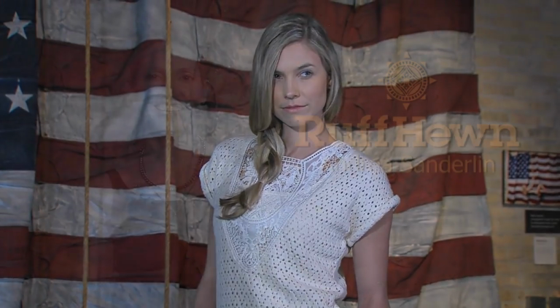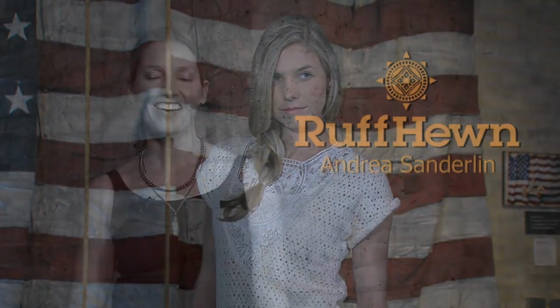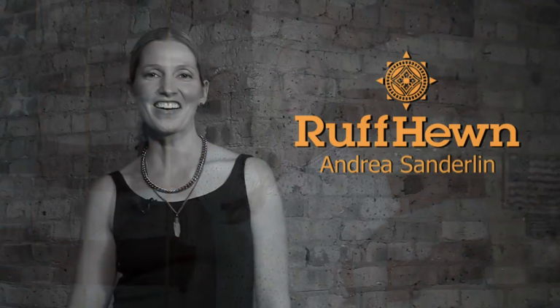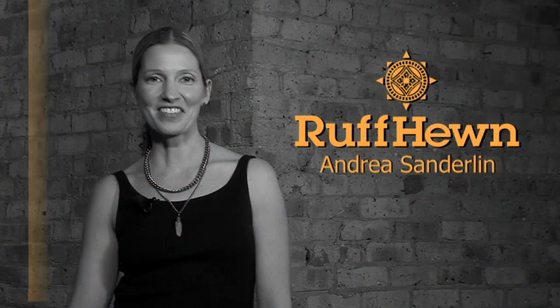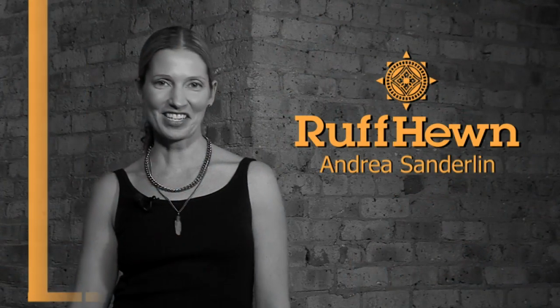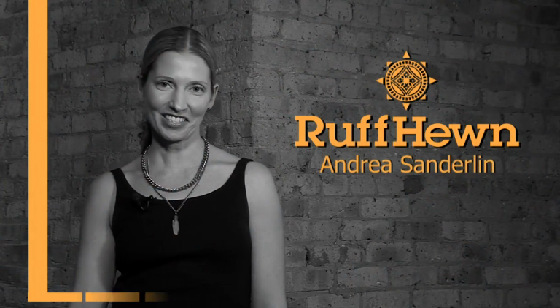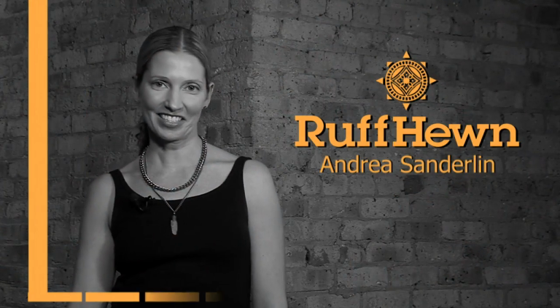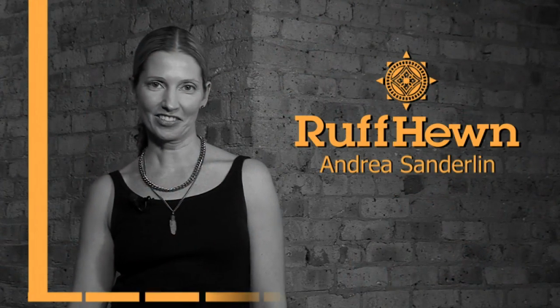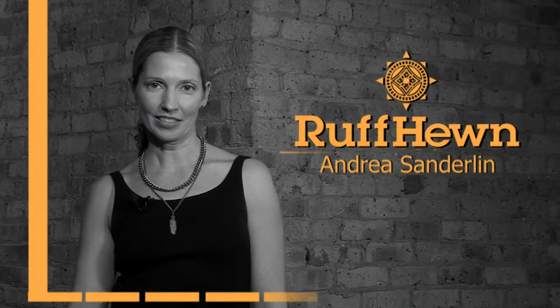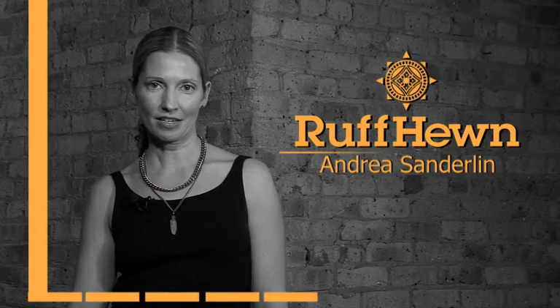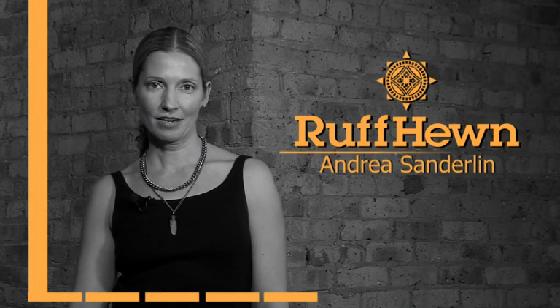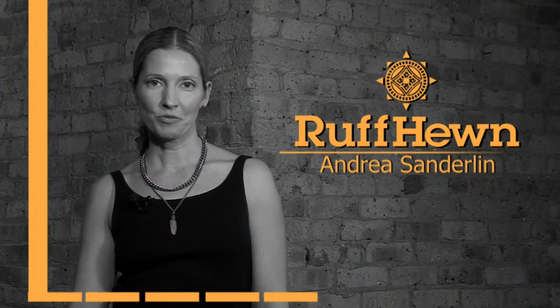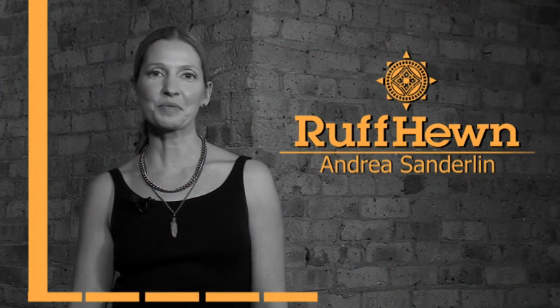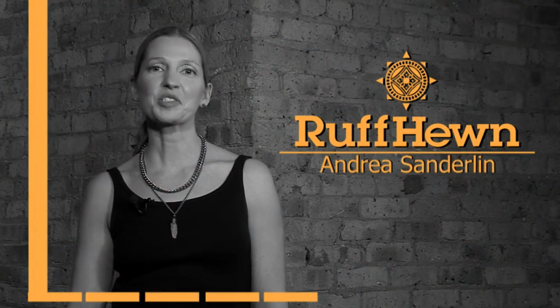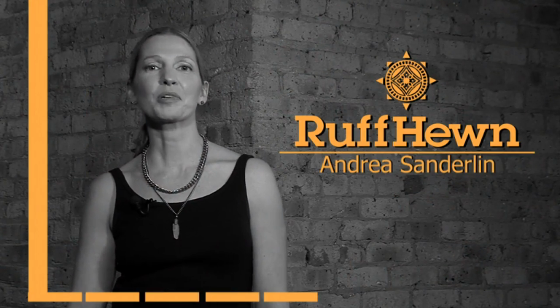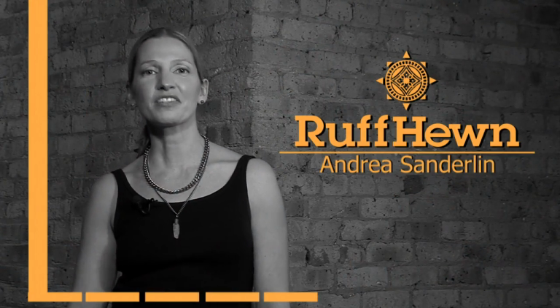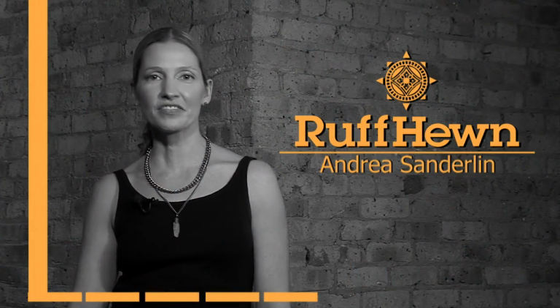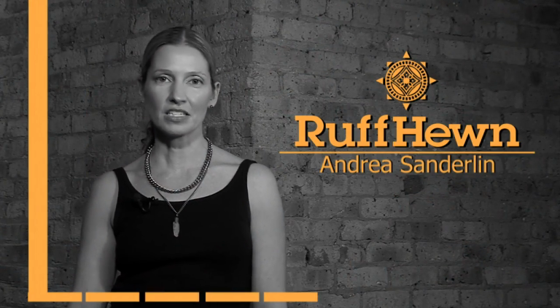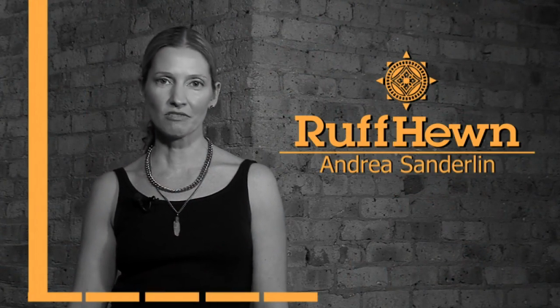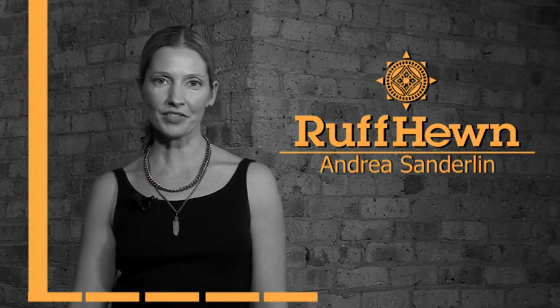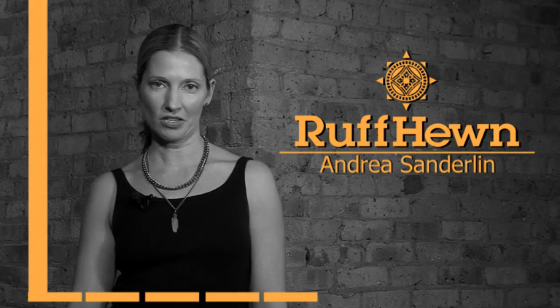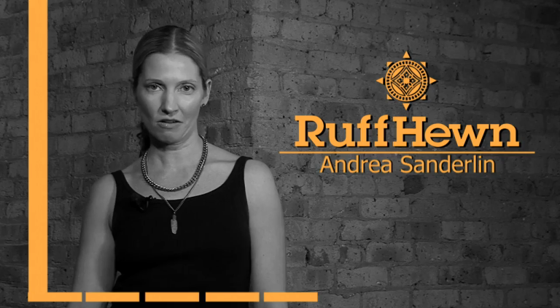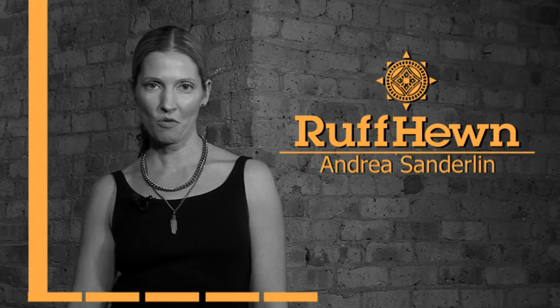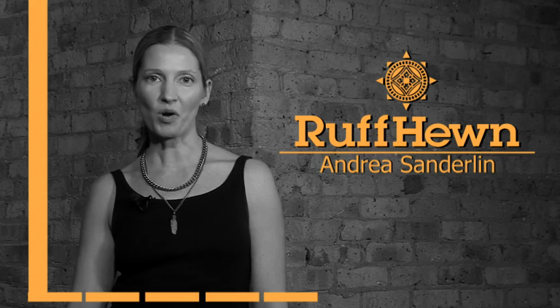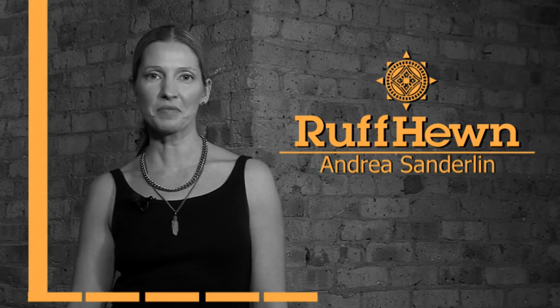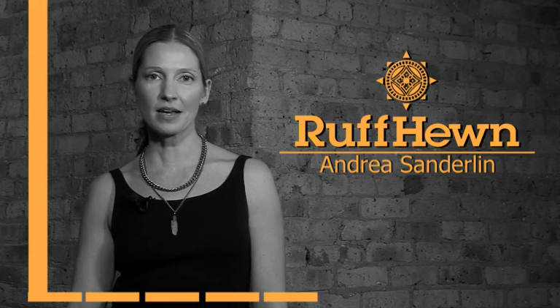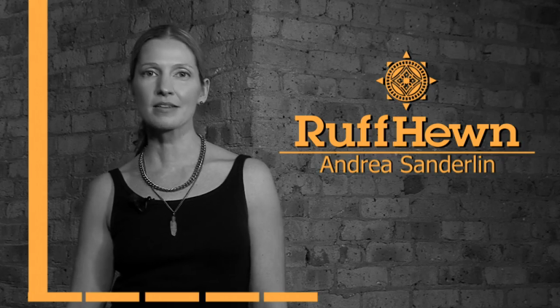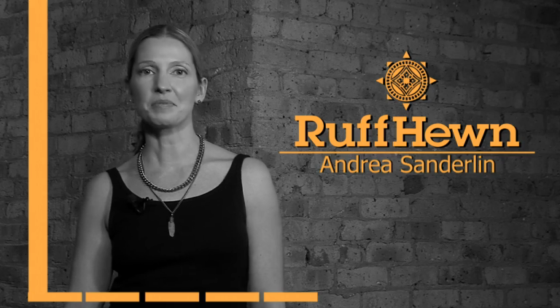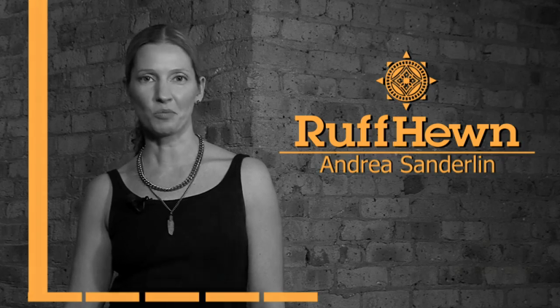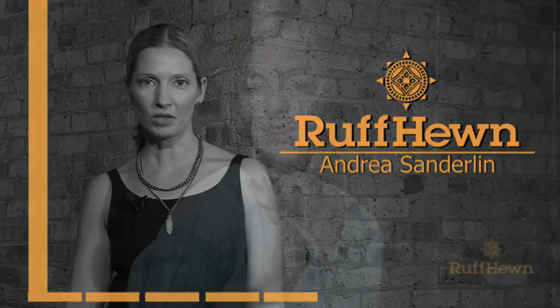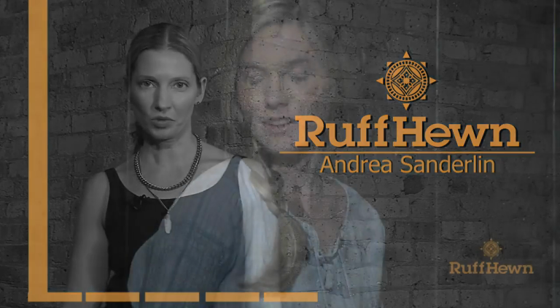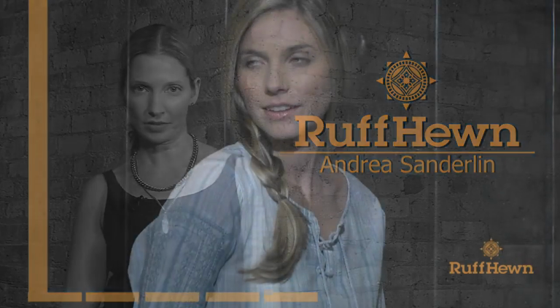Hi, I'm Andrea Sanderlin. Welcome to Spring 15 Rough Hewn — well-made to be well-worn.